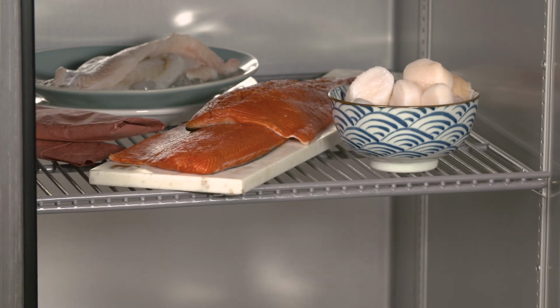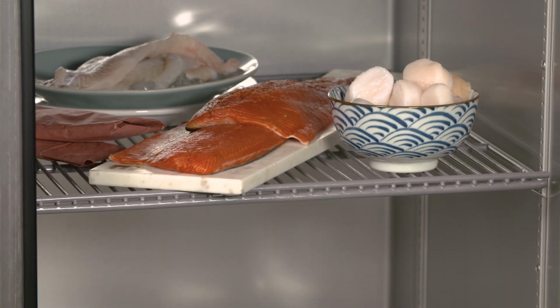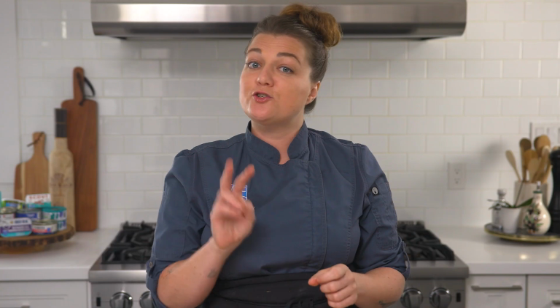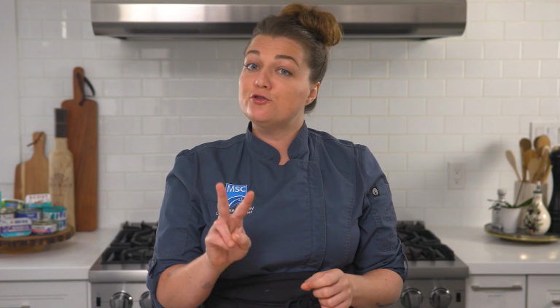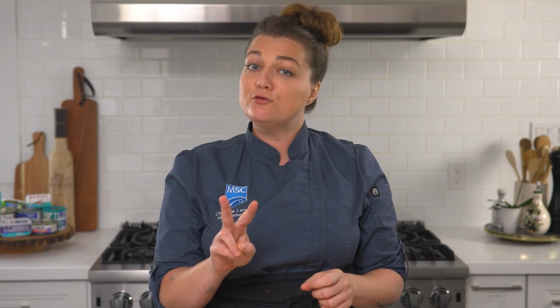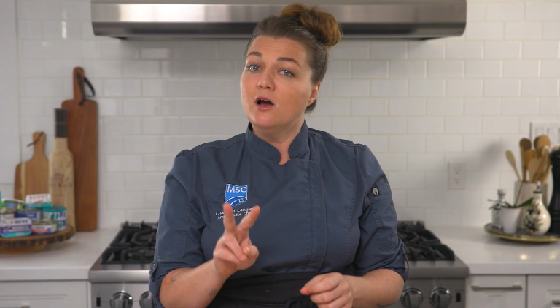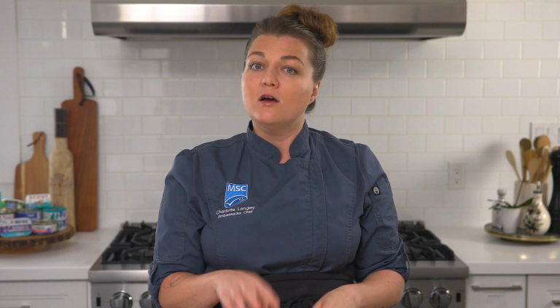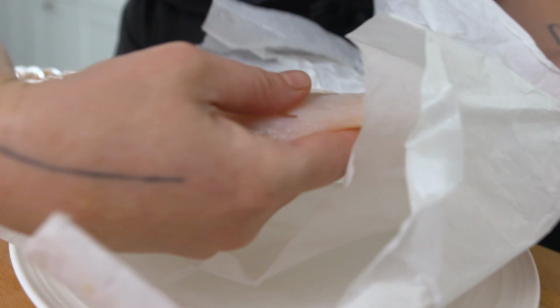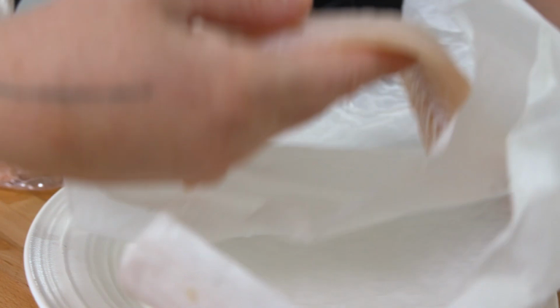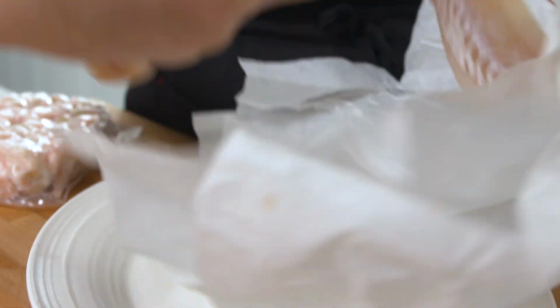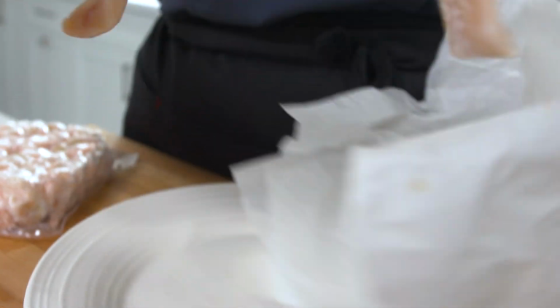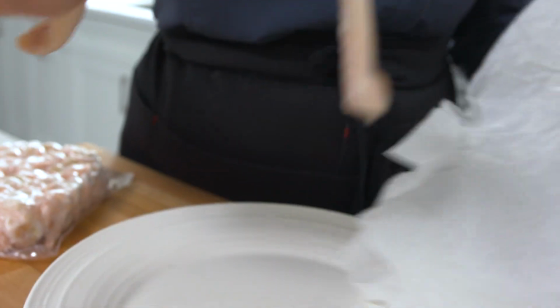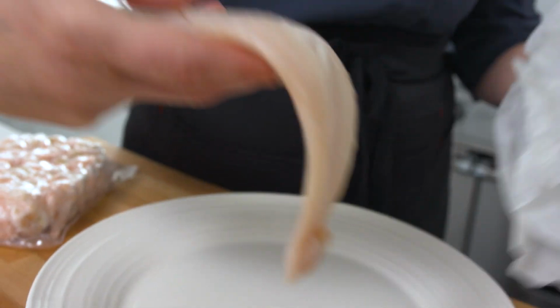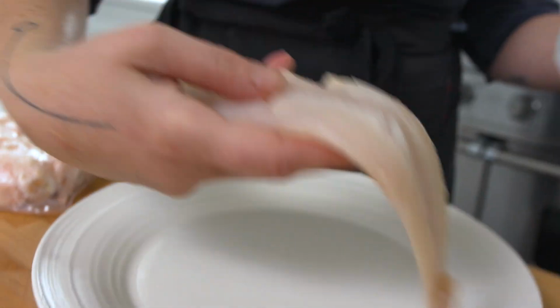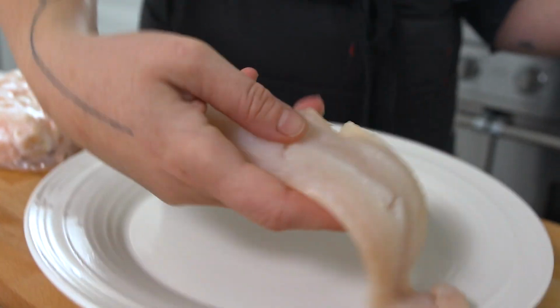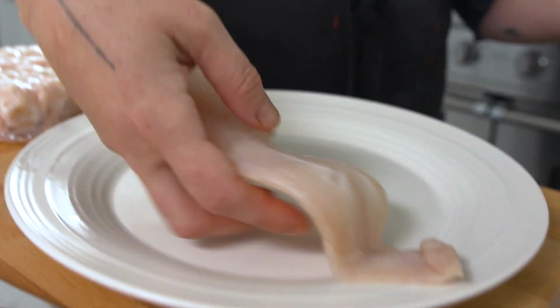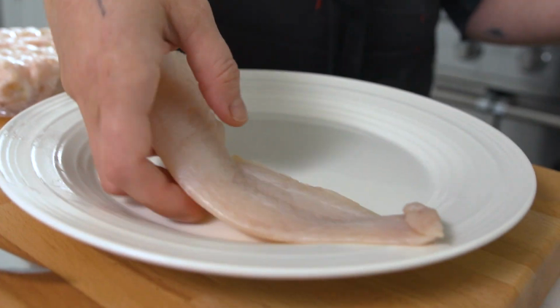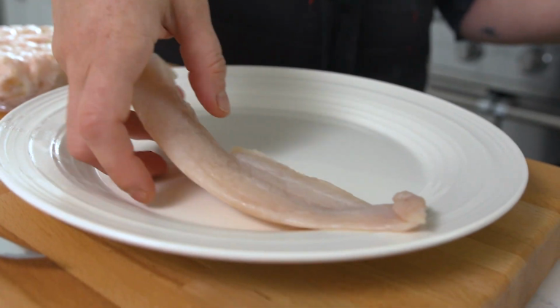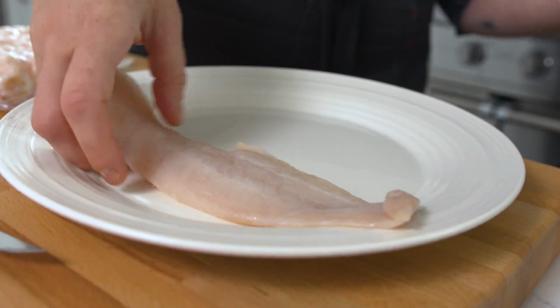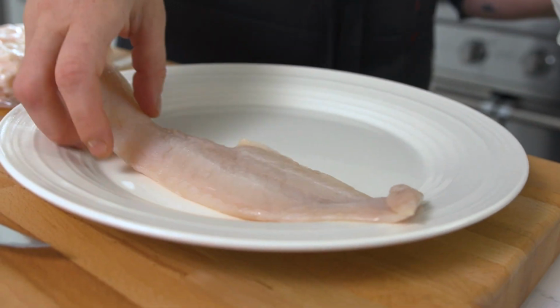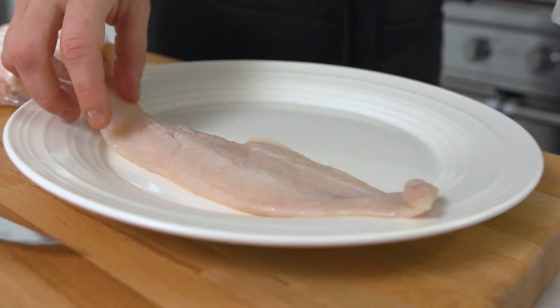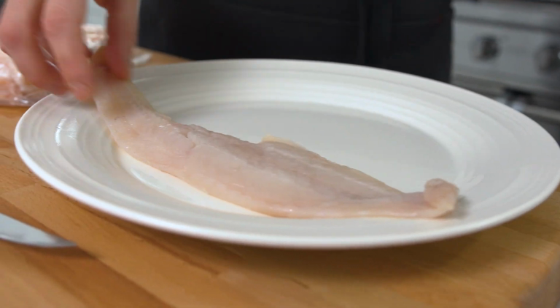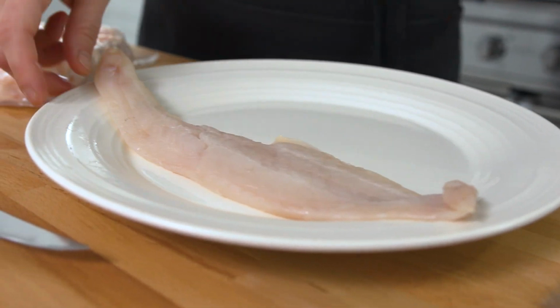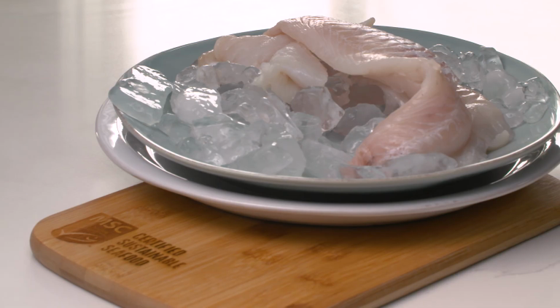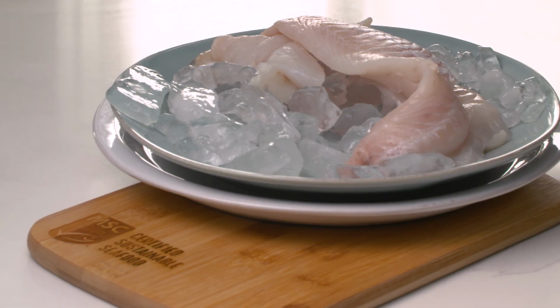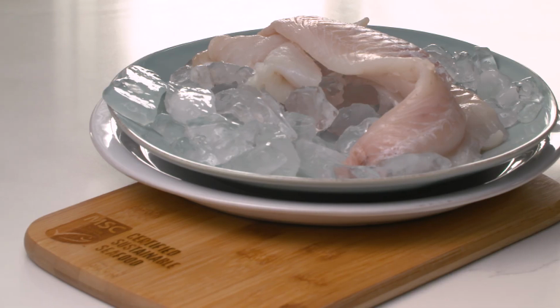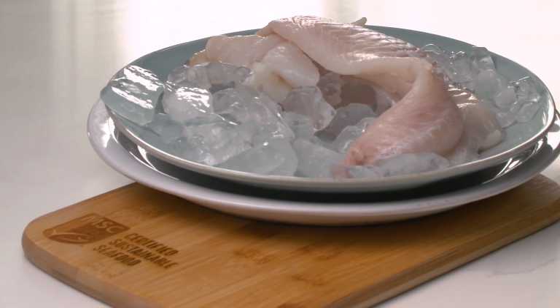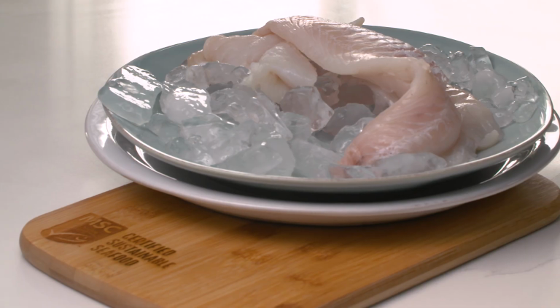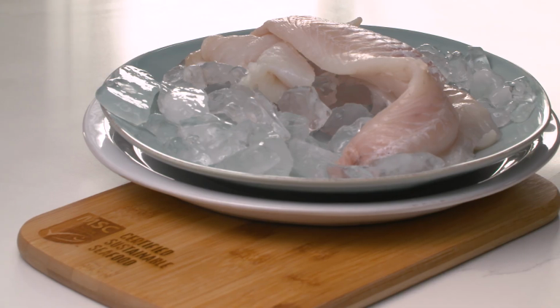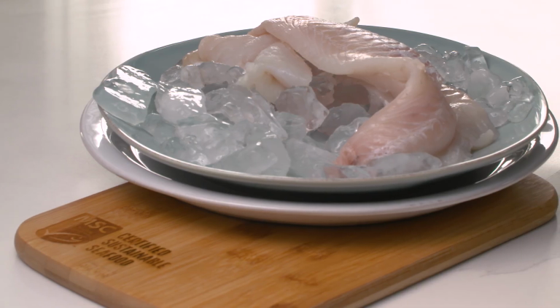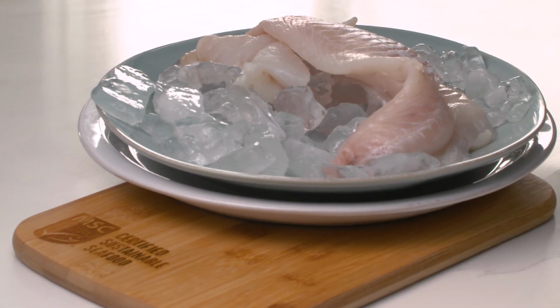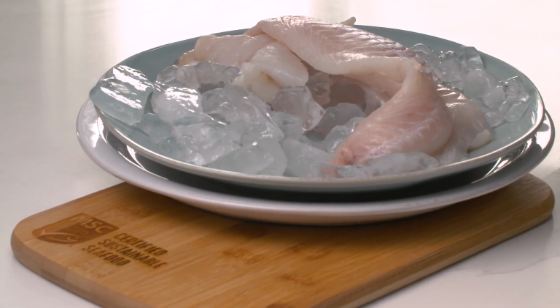Option 2: thaw on the counter in a bowl or plate, but watch that once thawed, you keep it cold for safety.